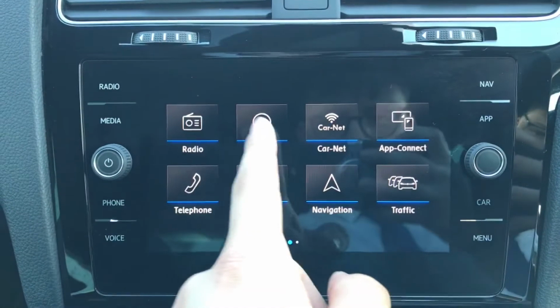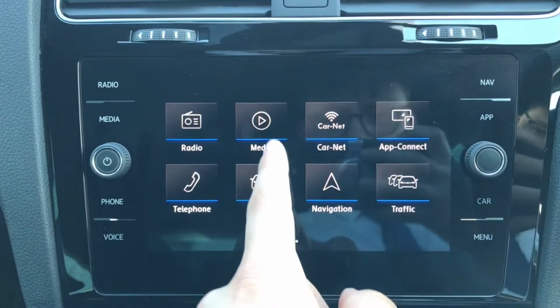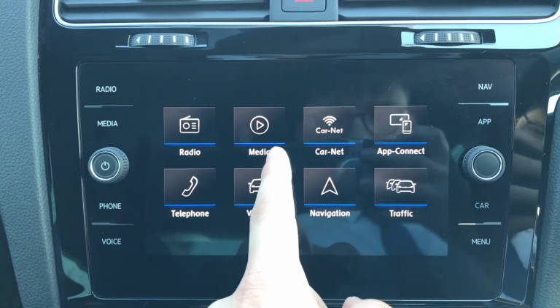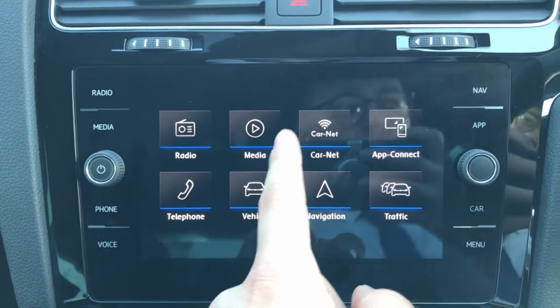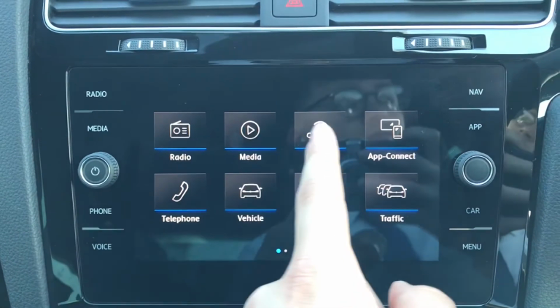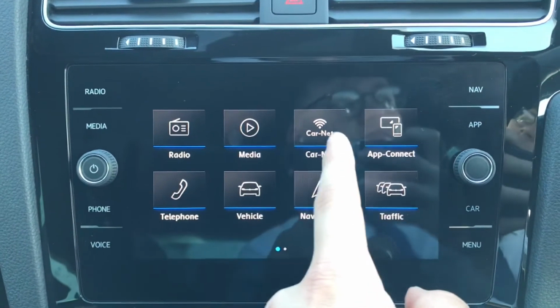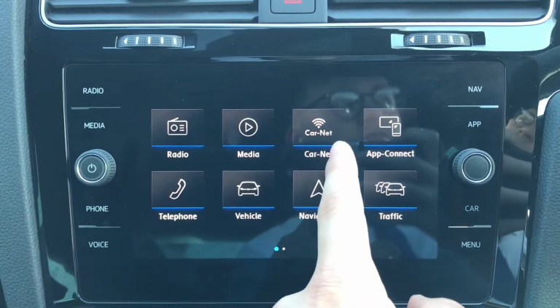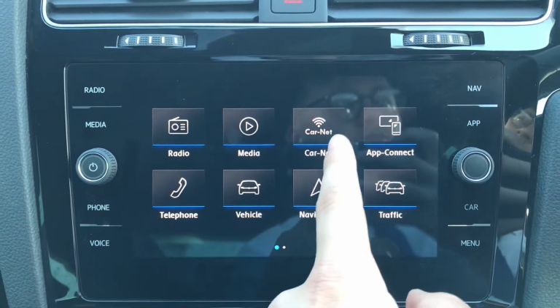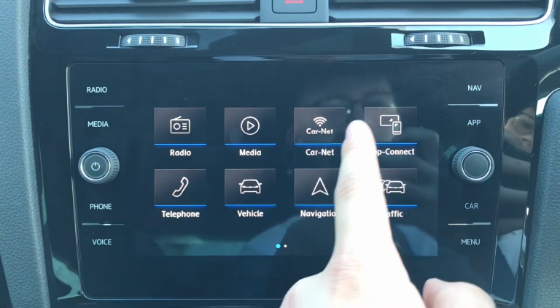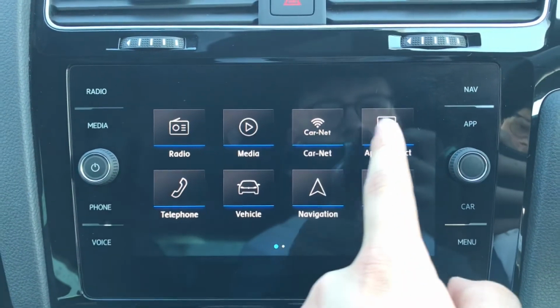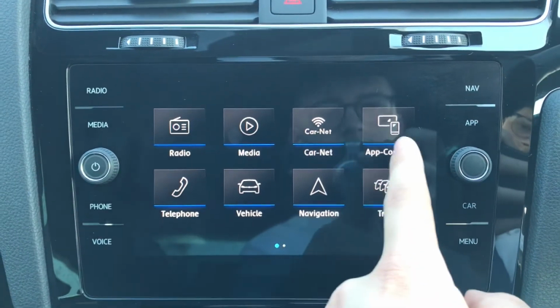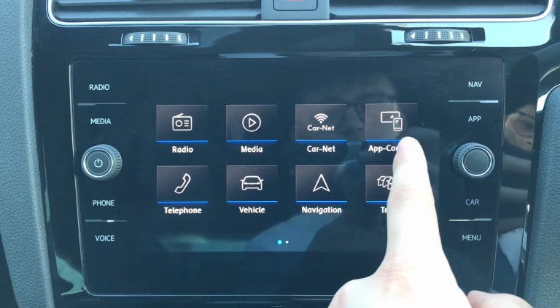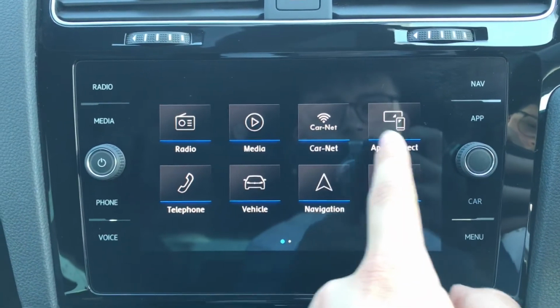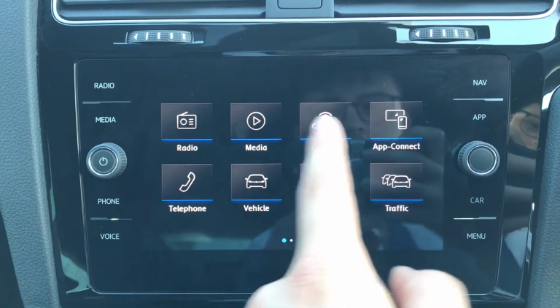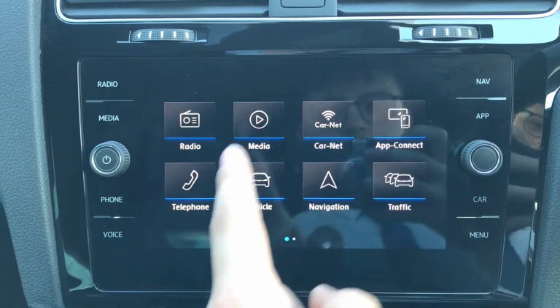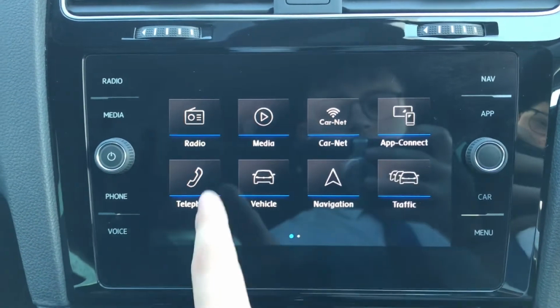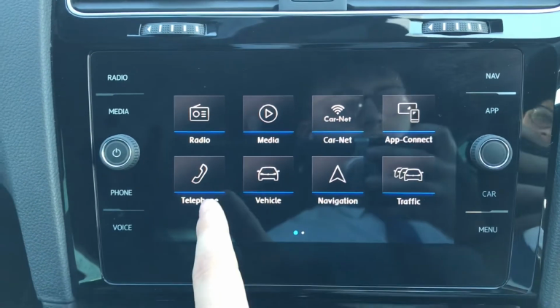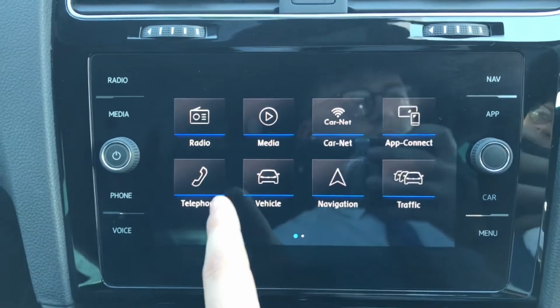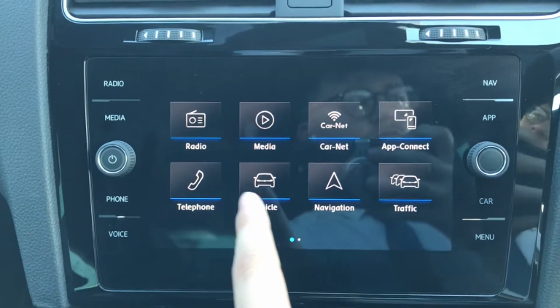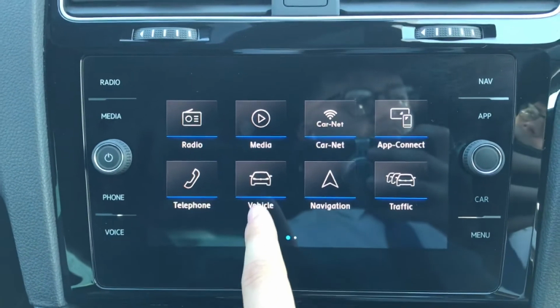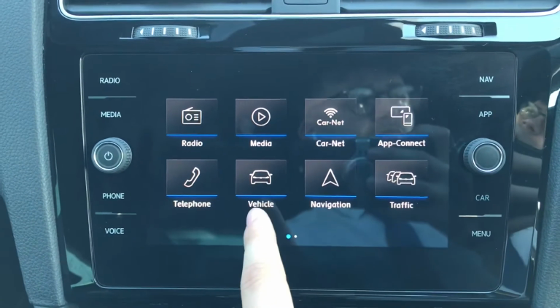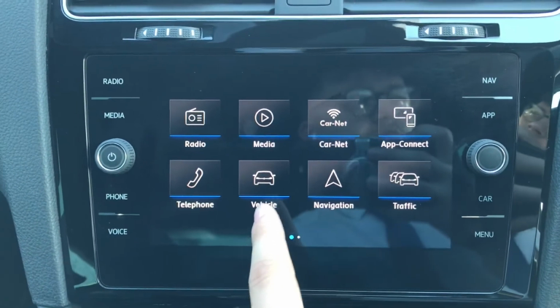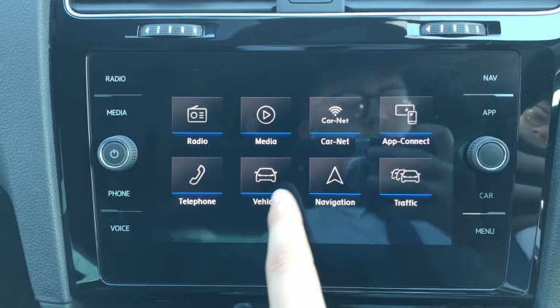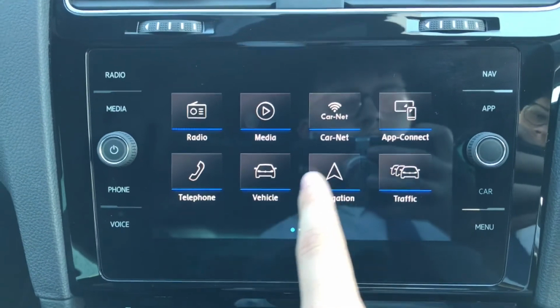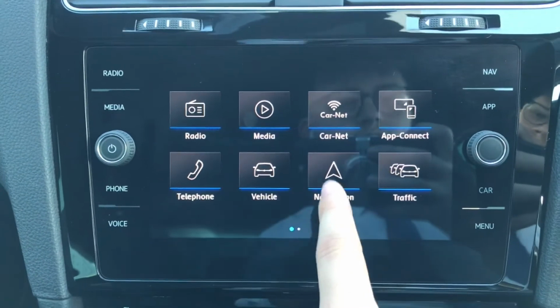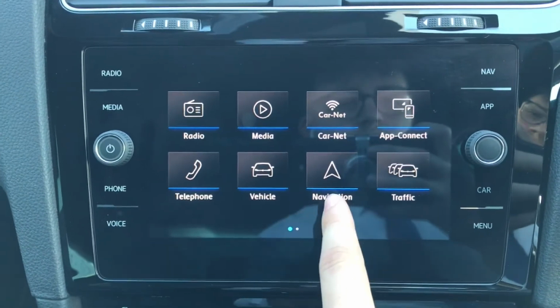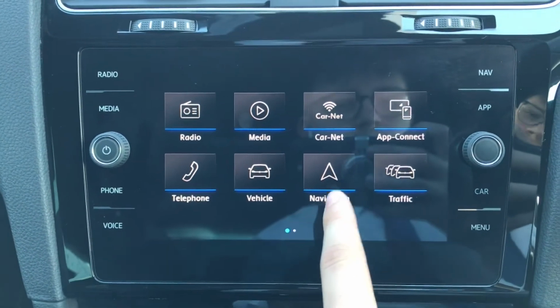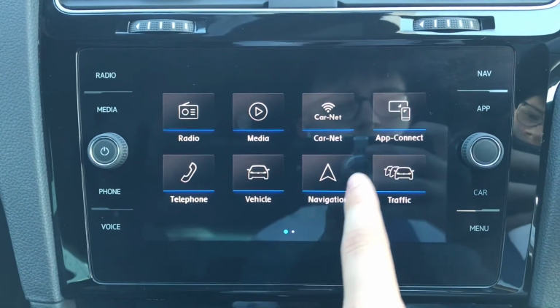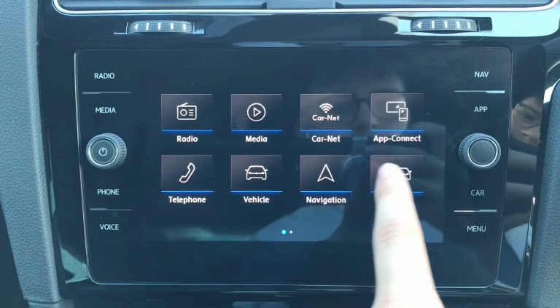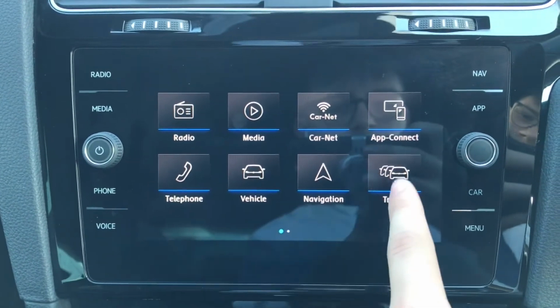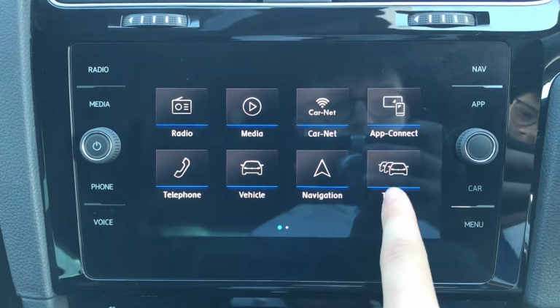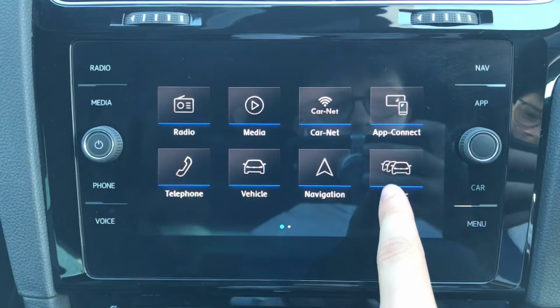On the infotainment screen, we have radio, media, Car-Net, App Connect, telephone, vehicle, navigation, and traffic options available.